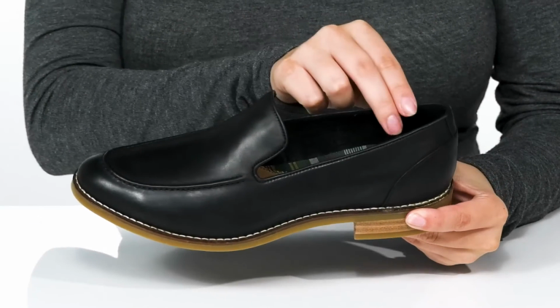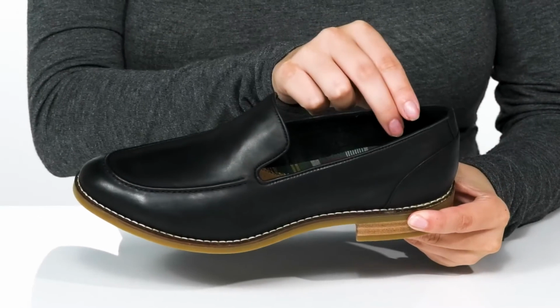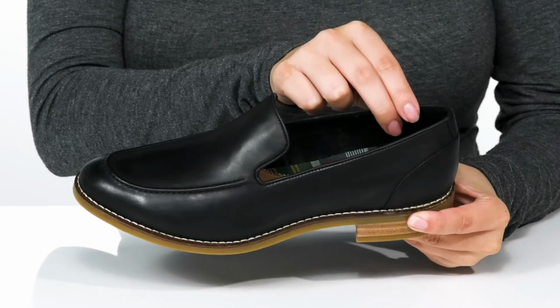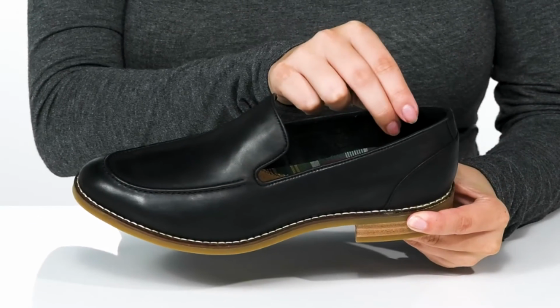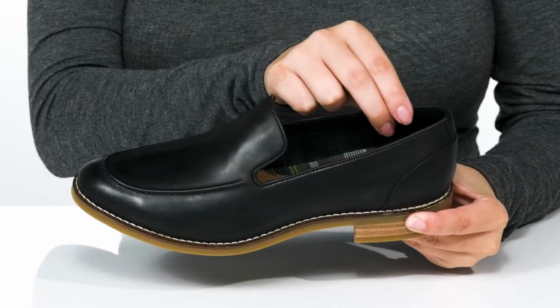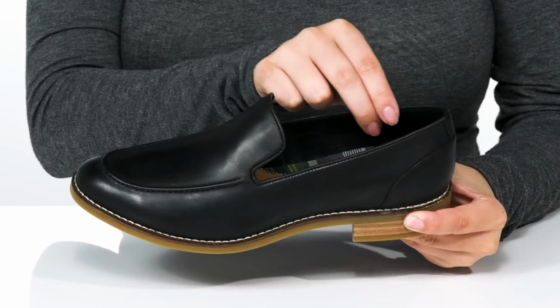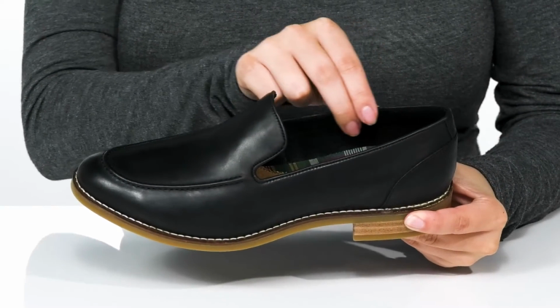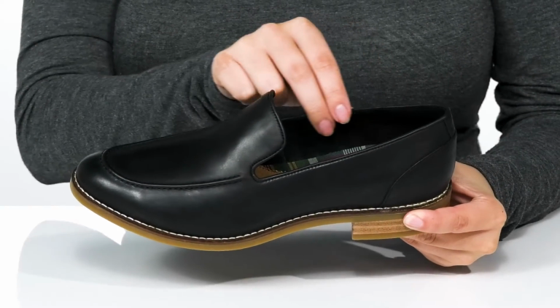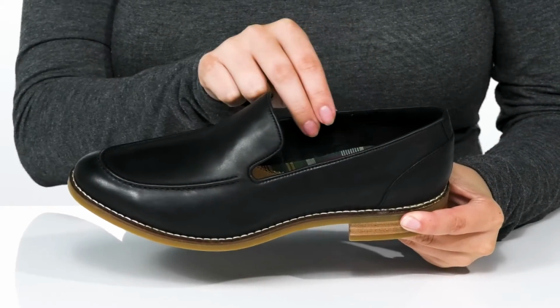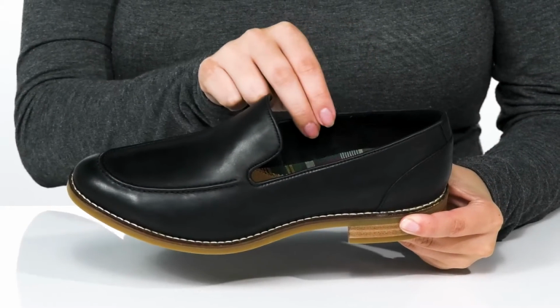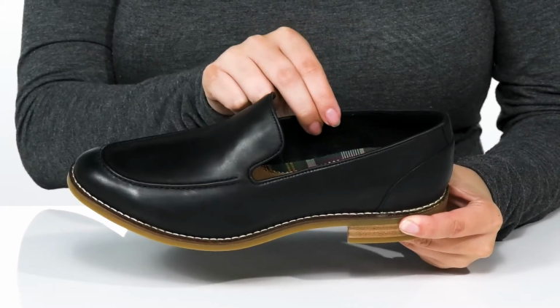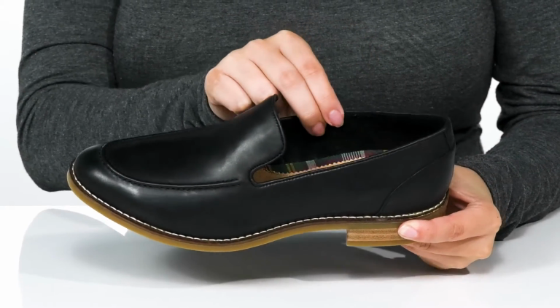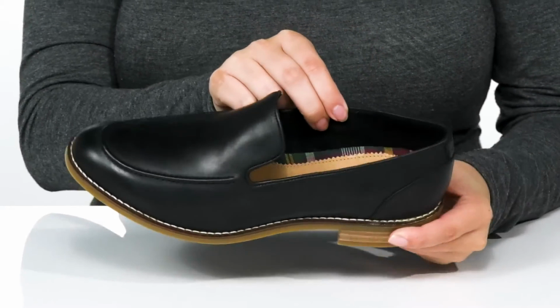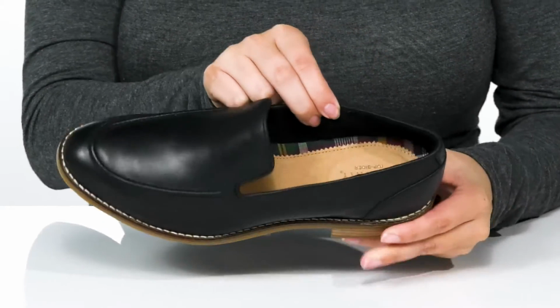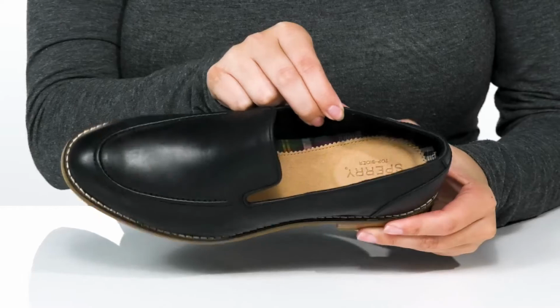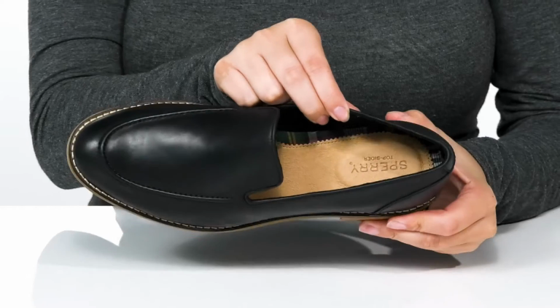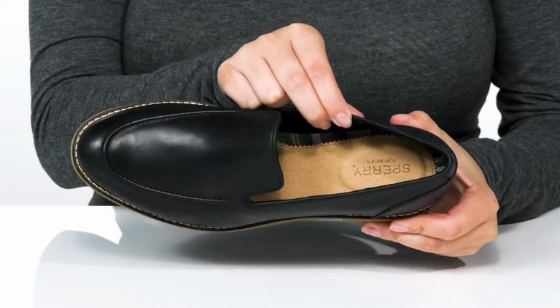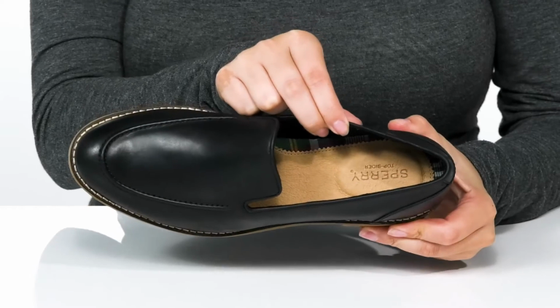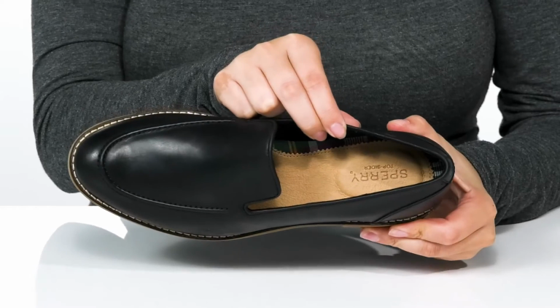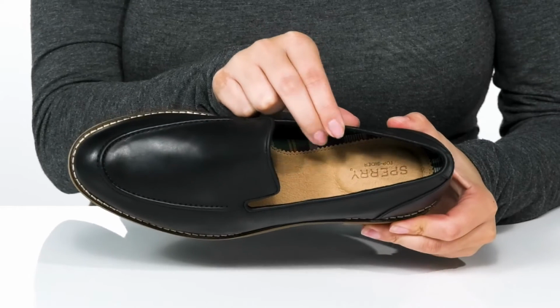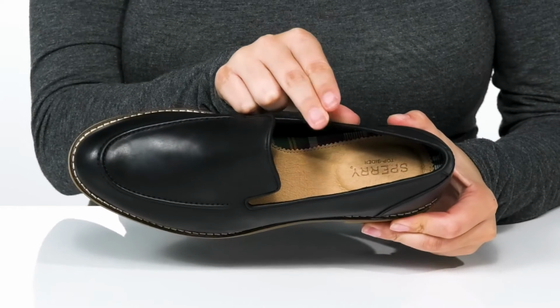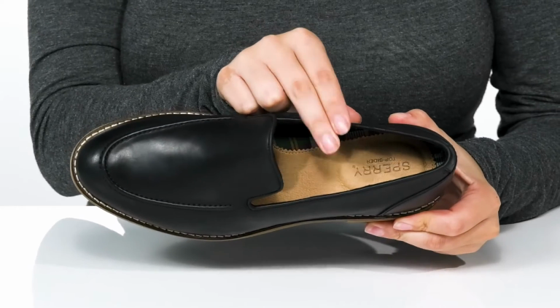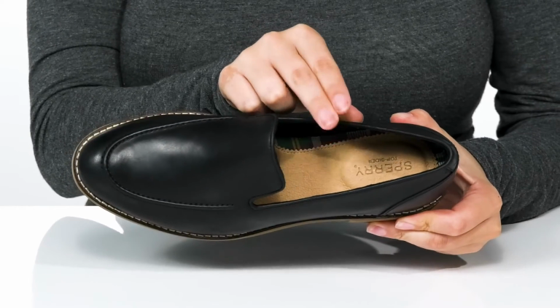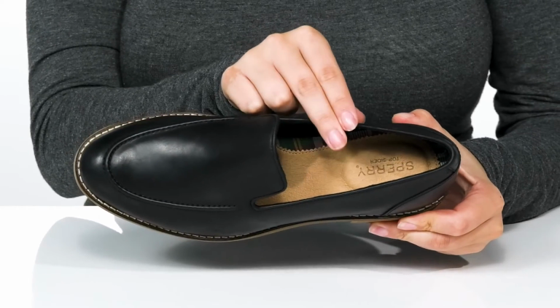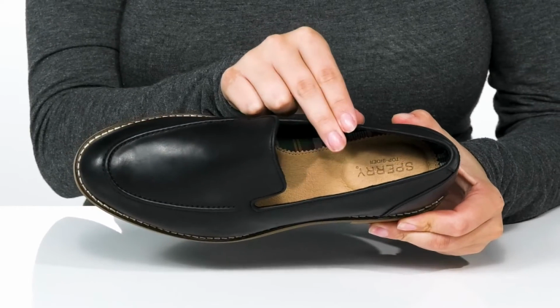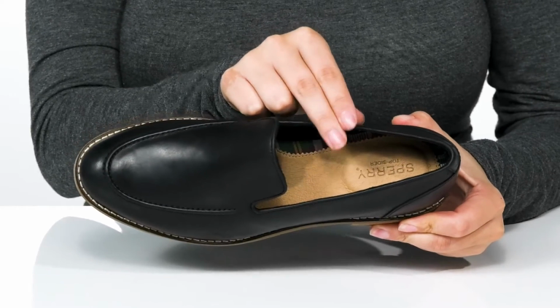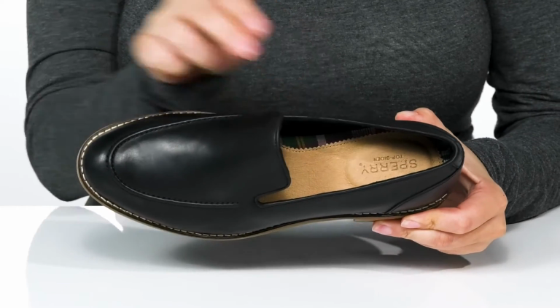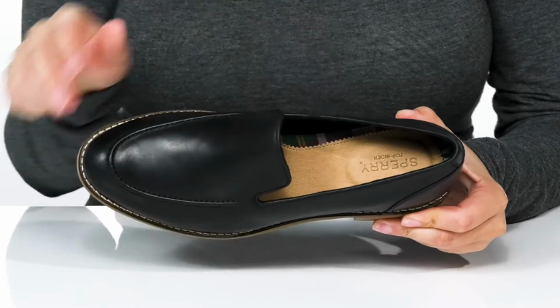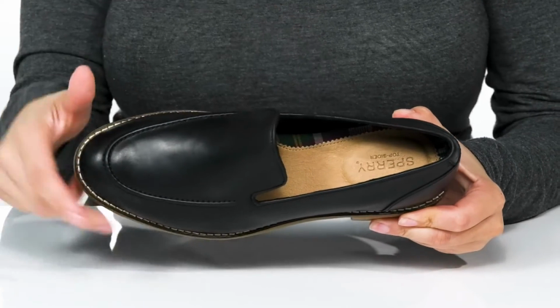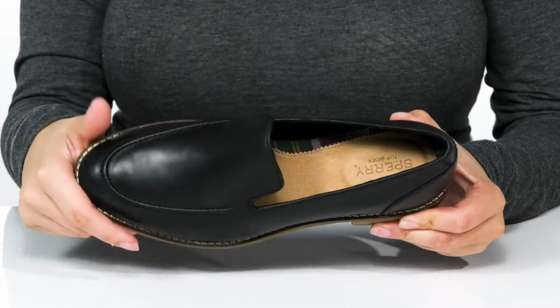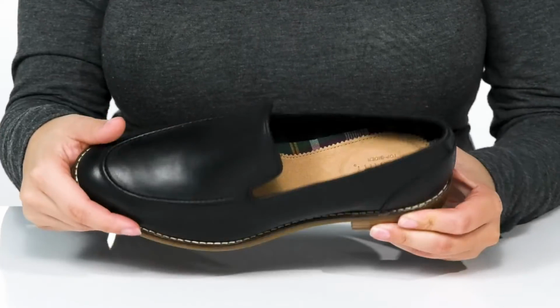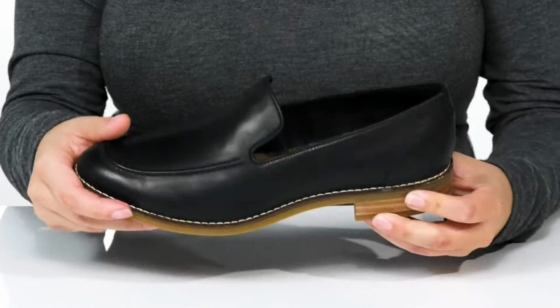Inside, there is a synthetic lining. The footbed is cushioned with memory foam for comfort.